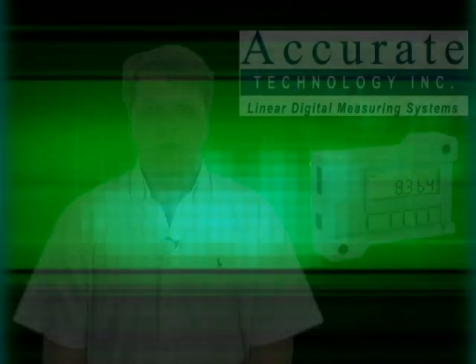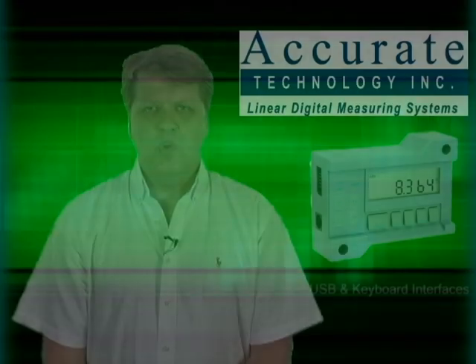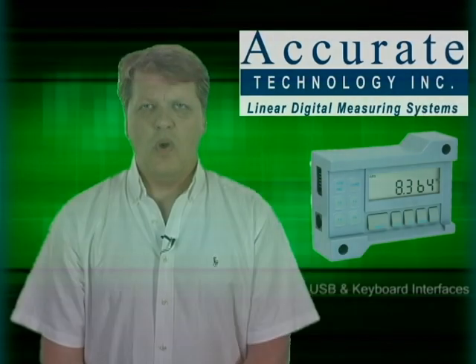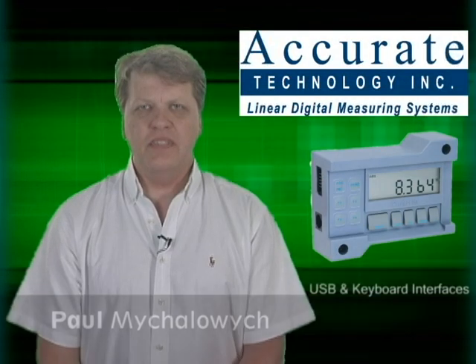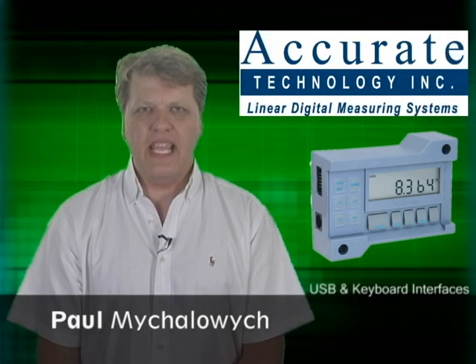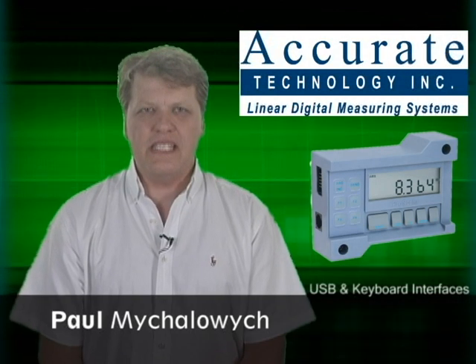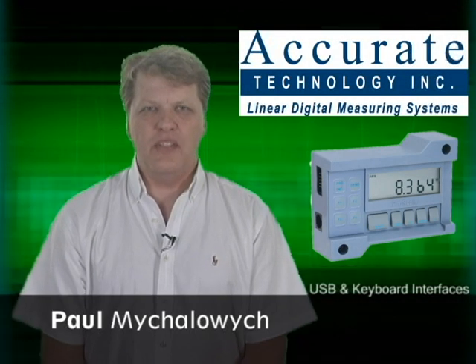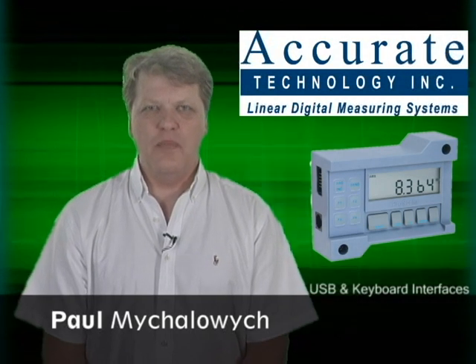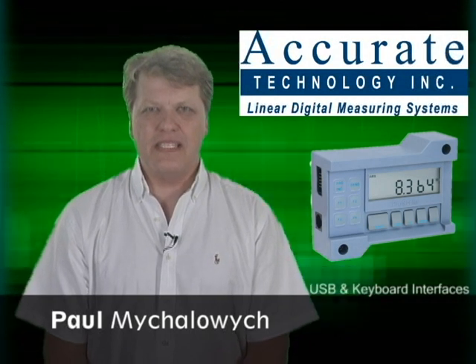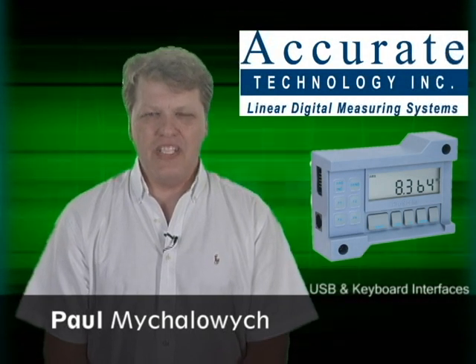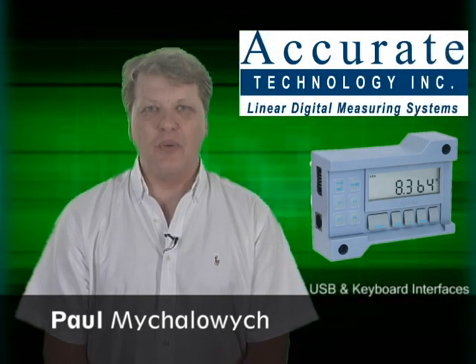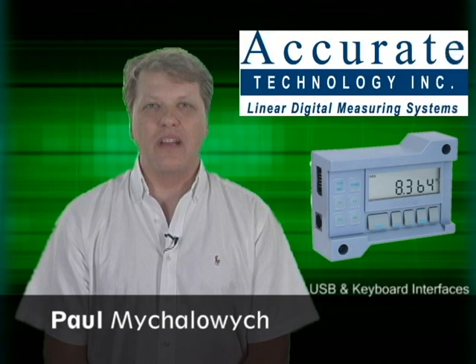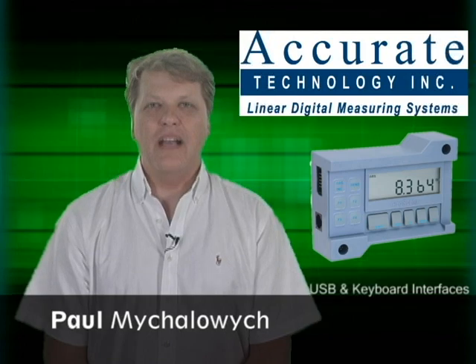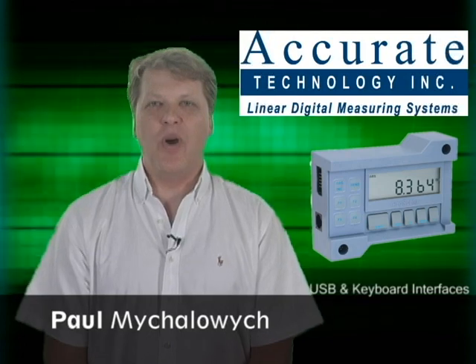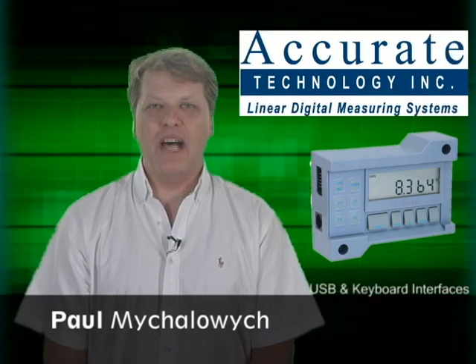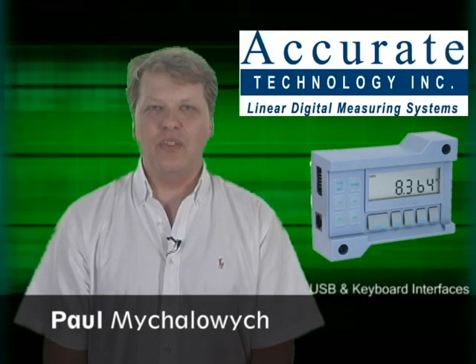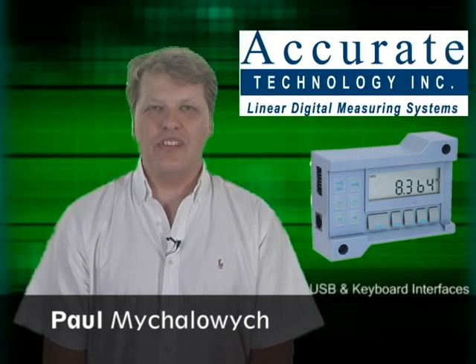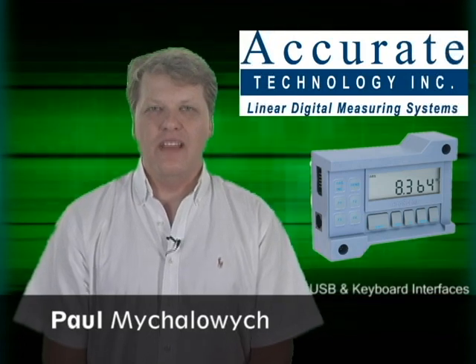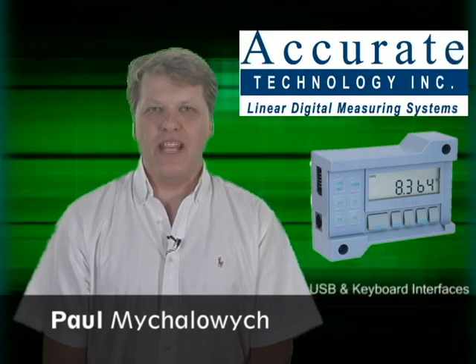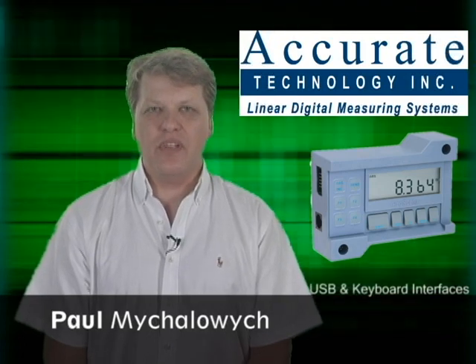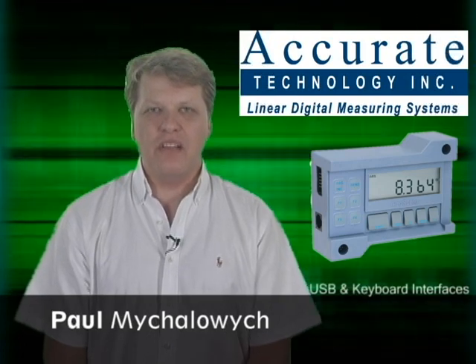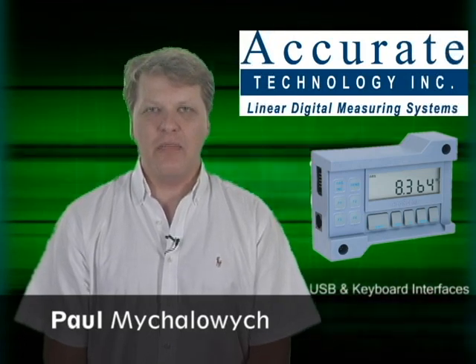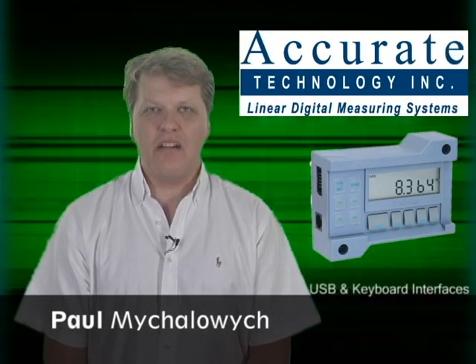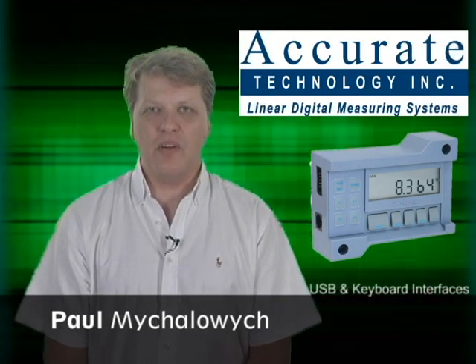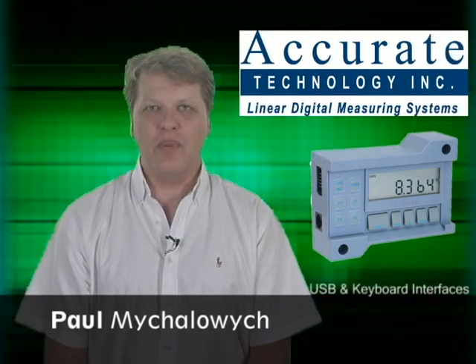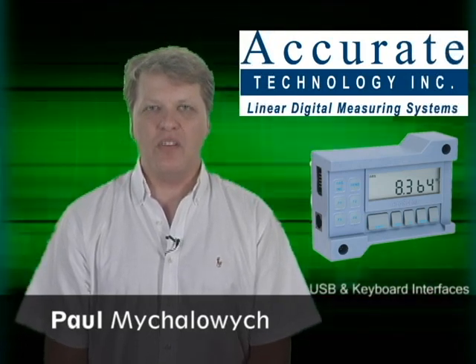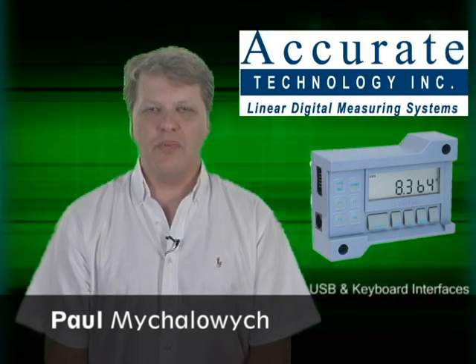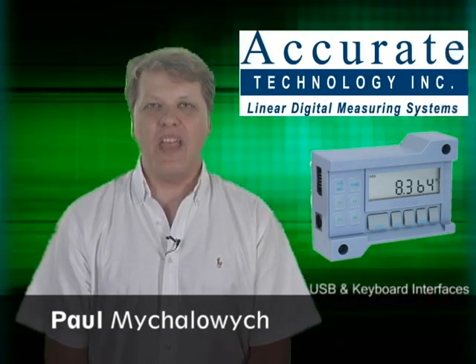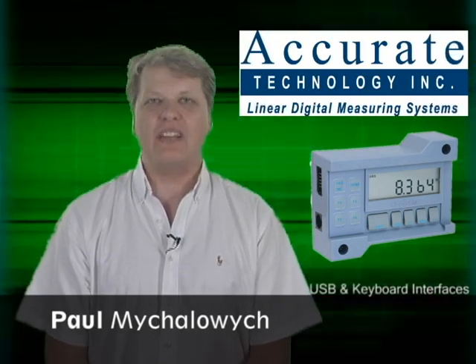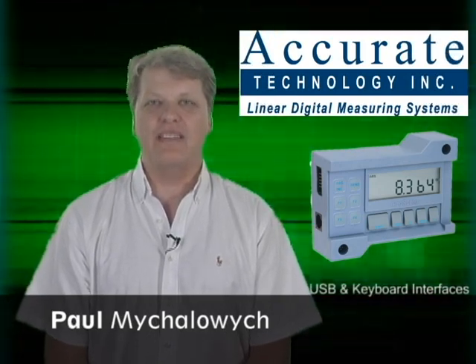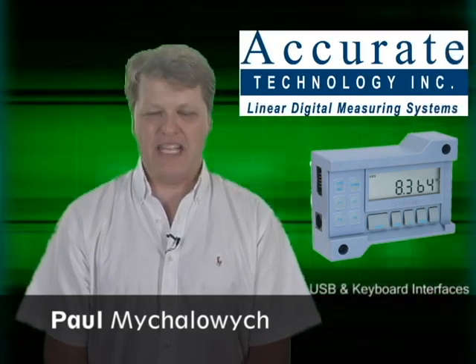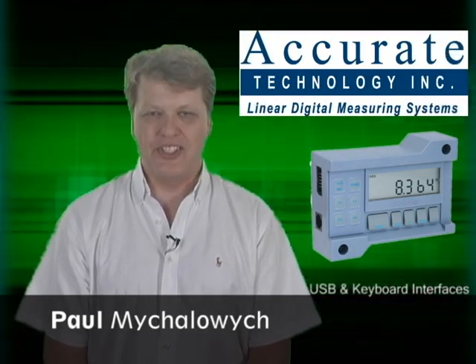Welcome to the ASD QMS TV Network. I'm Paul Mihalowicz and today we're going to talk about our hardware partnership with Accurate Technology.